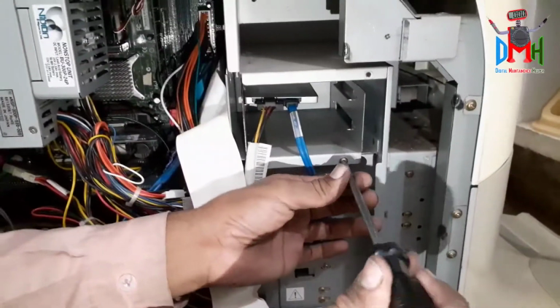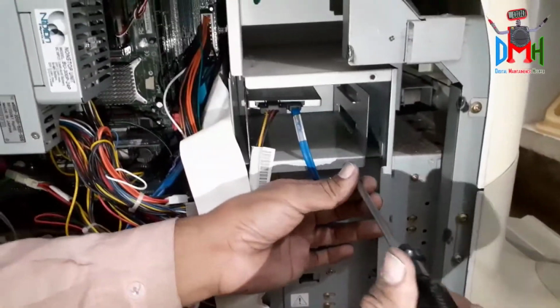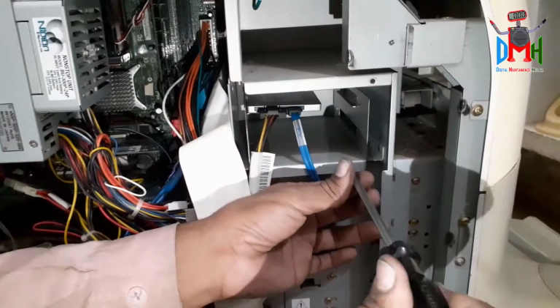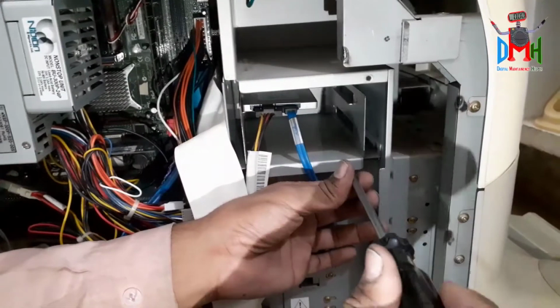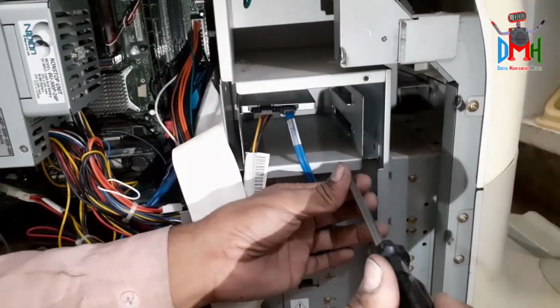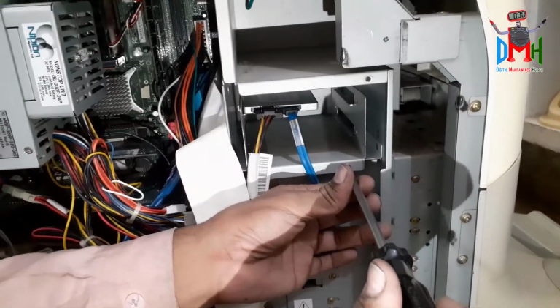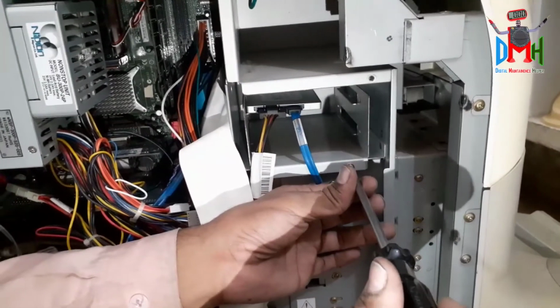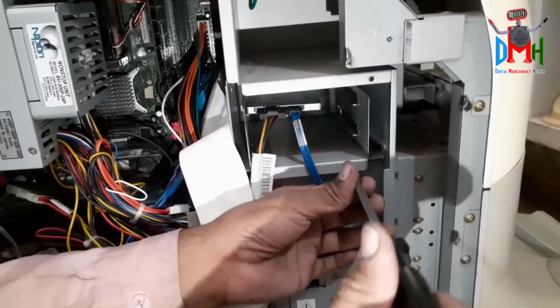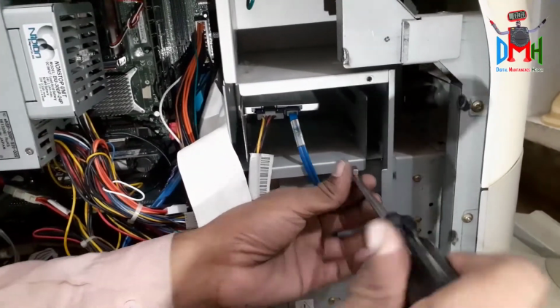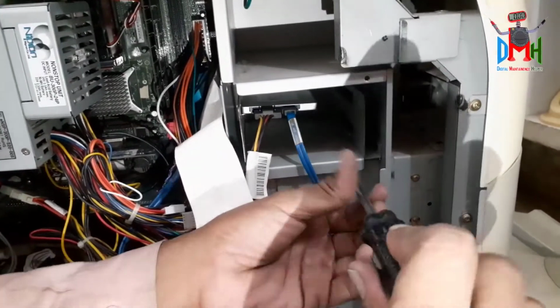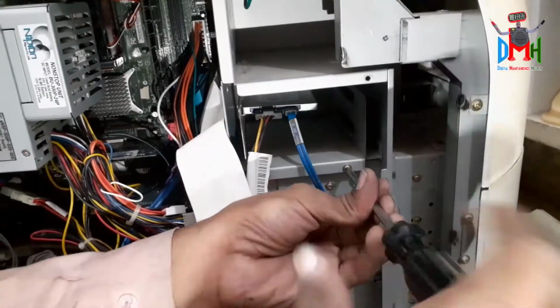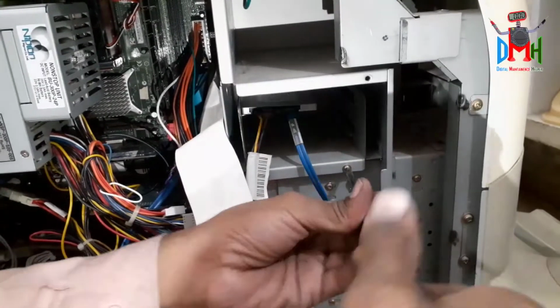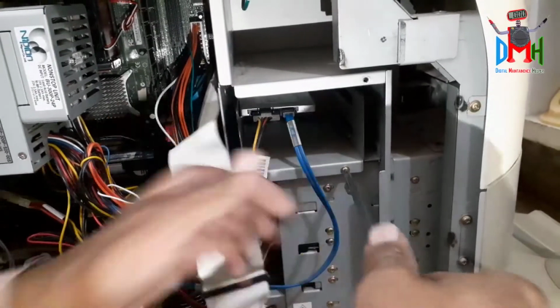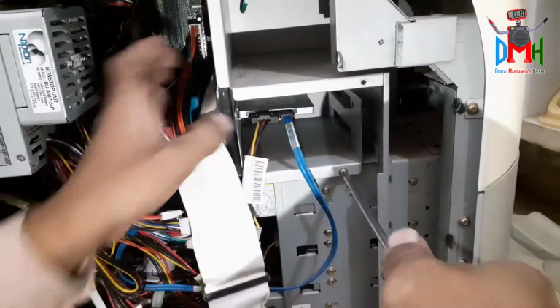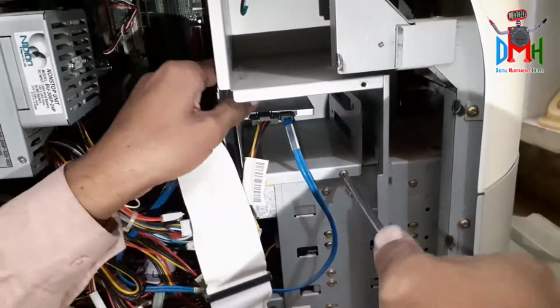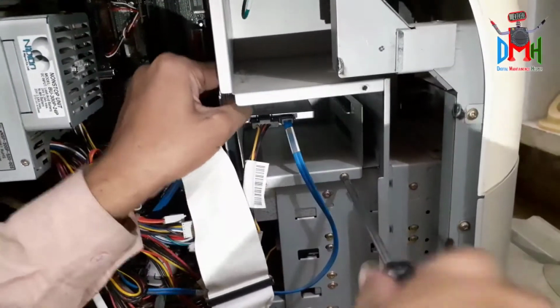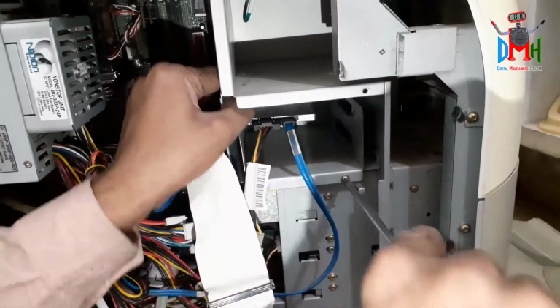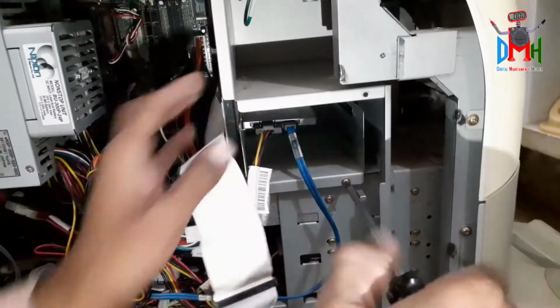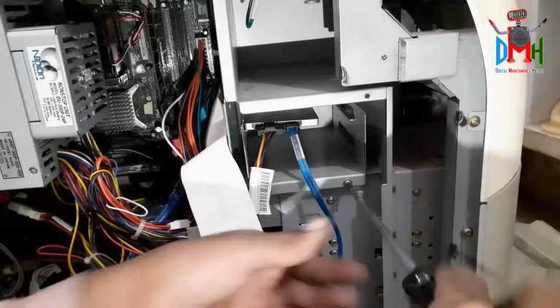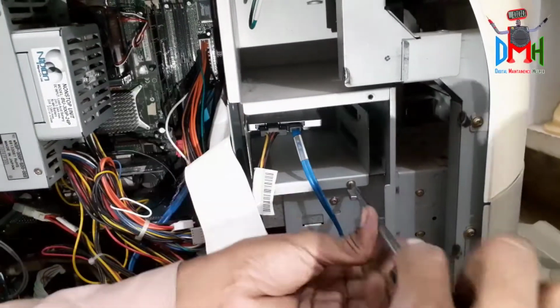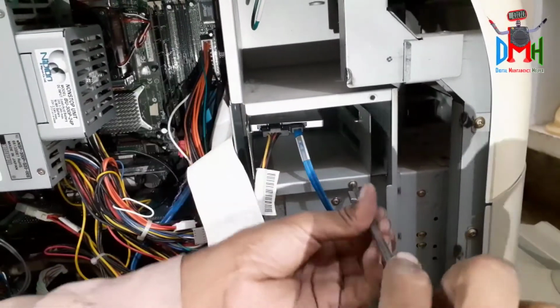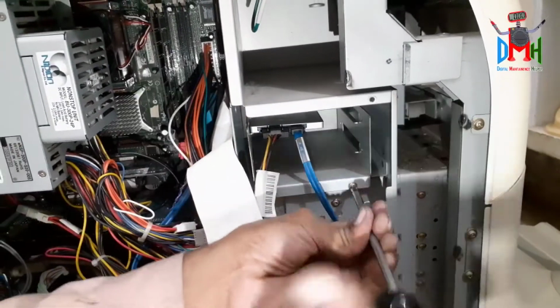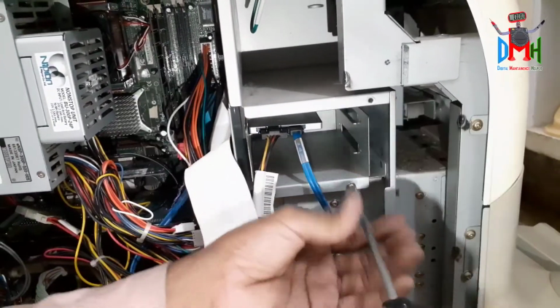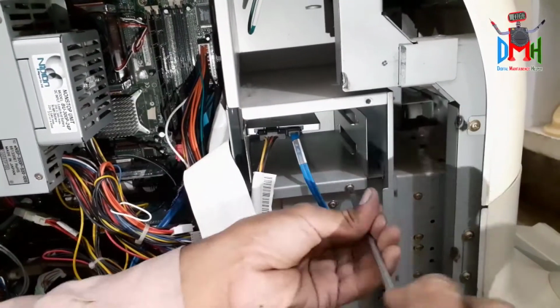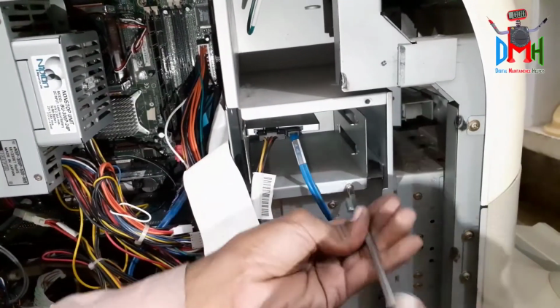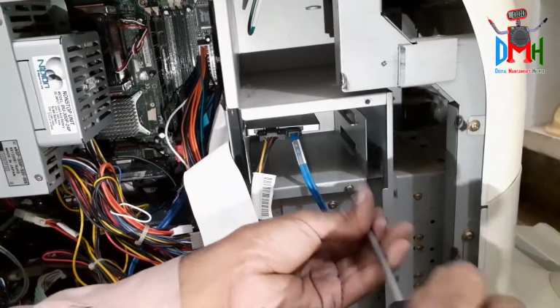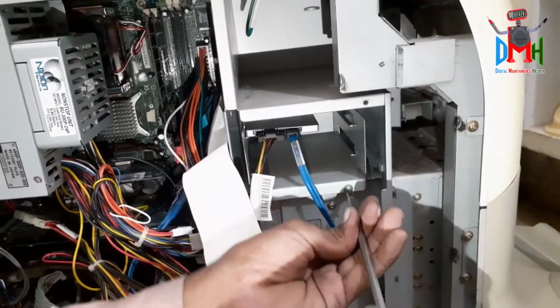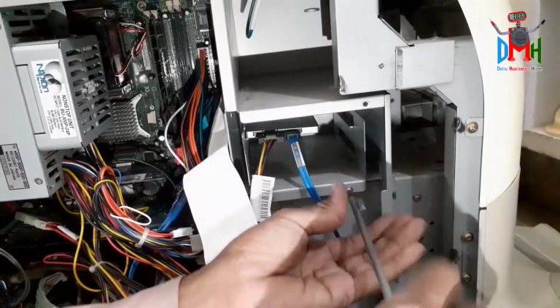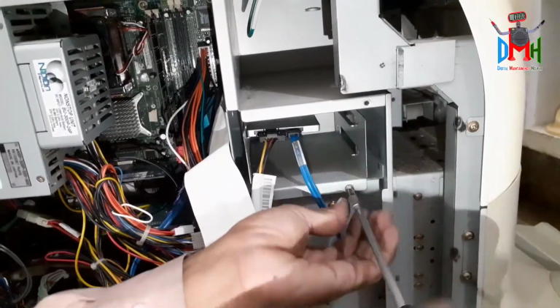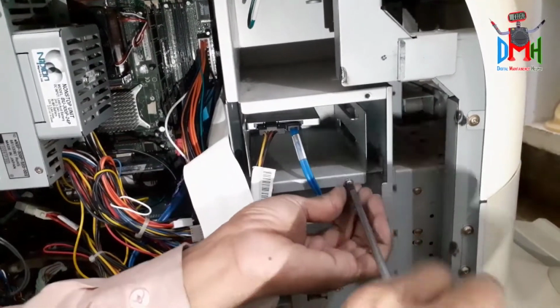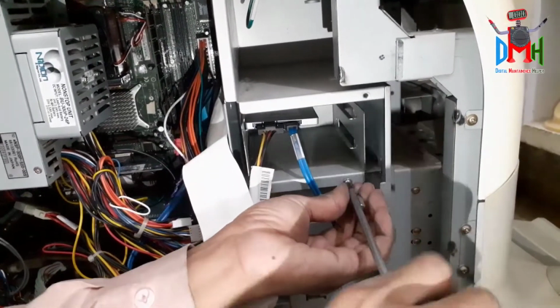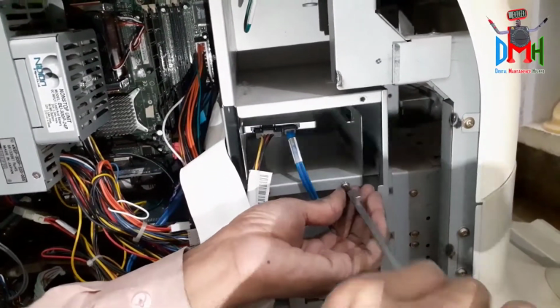Now I will change the hard disk and its software.